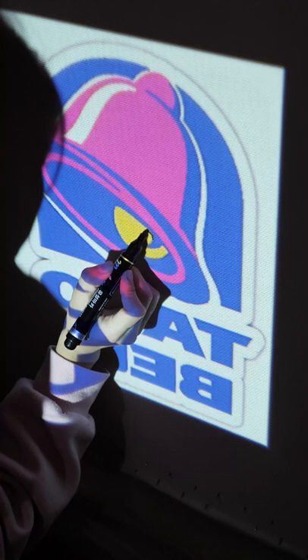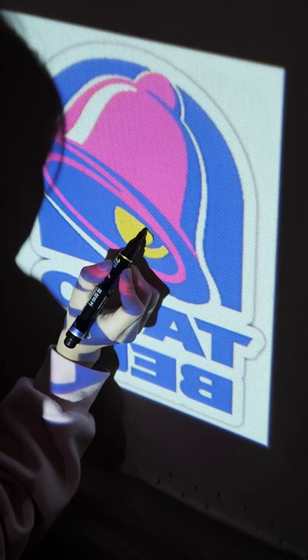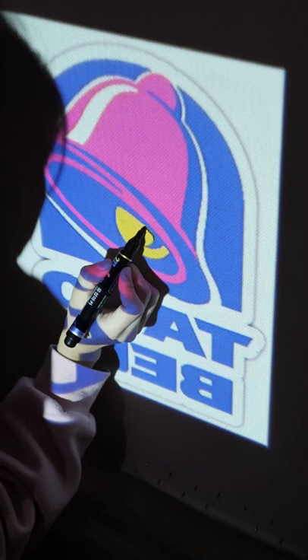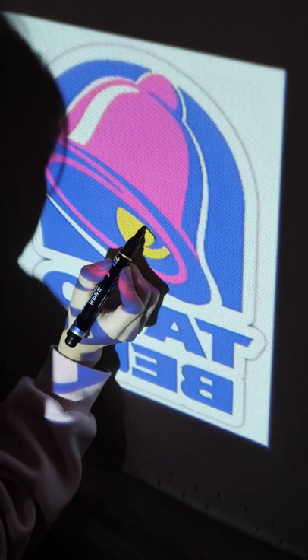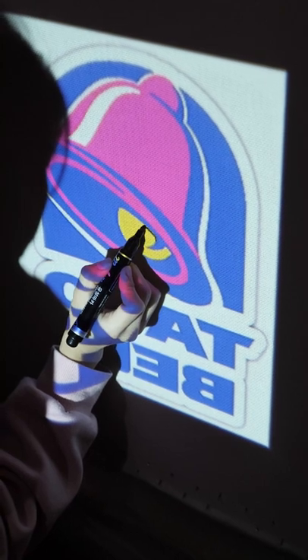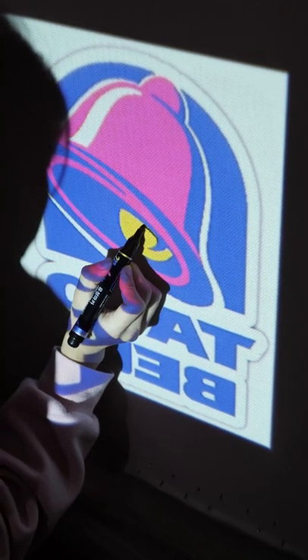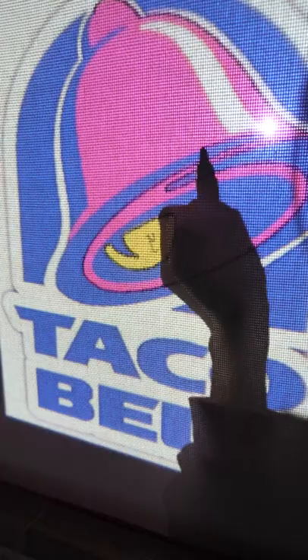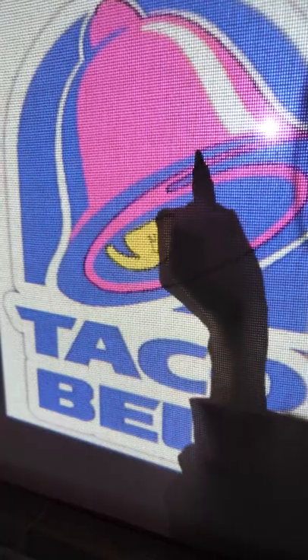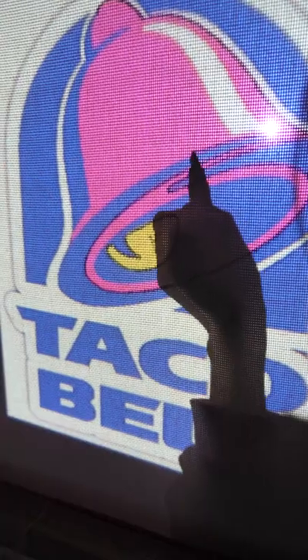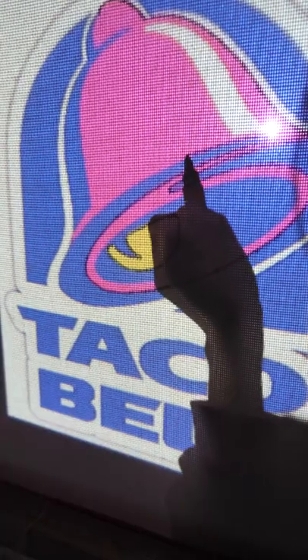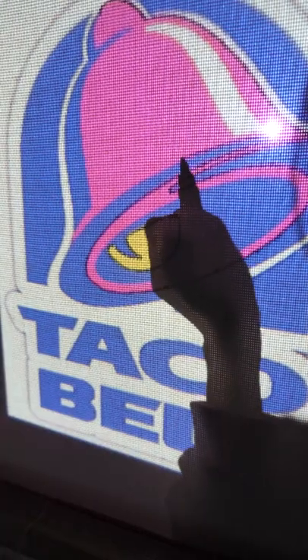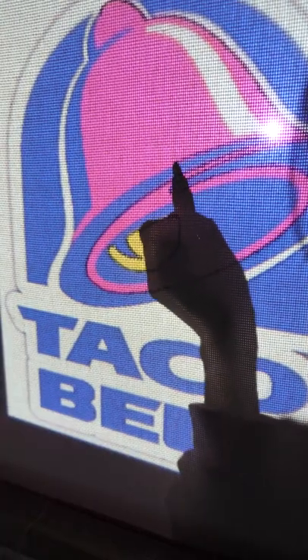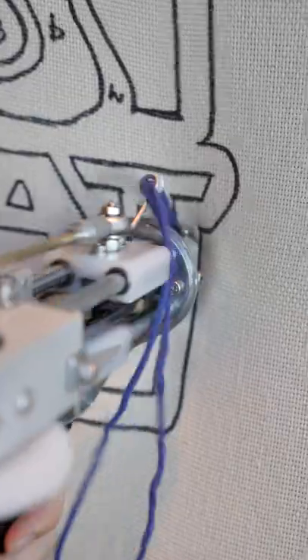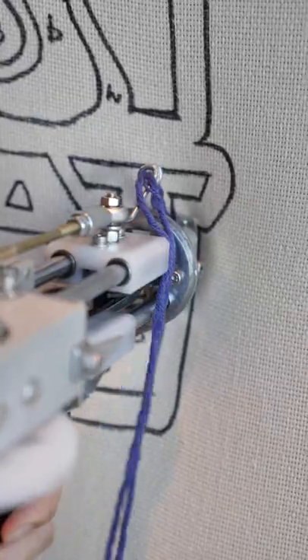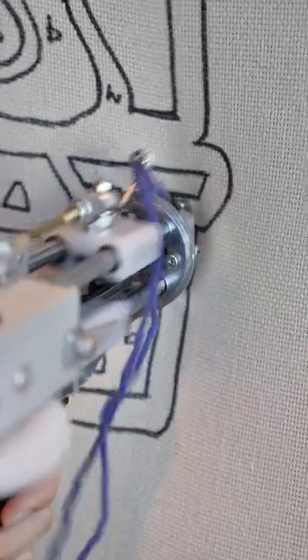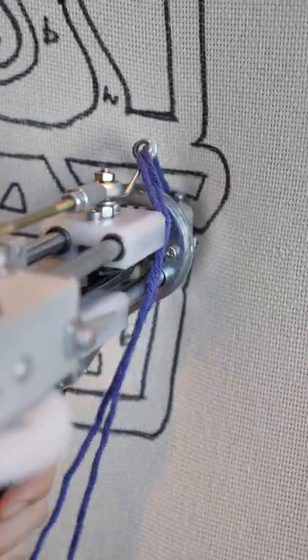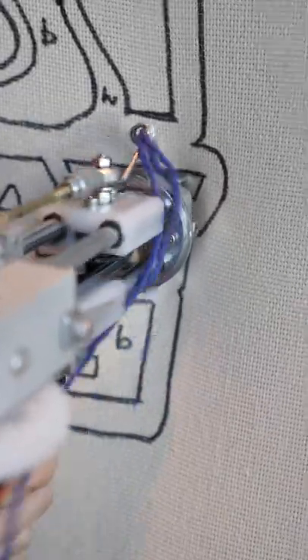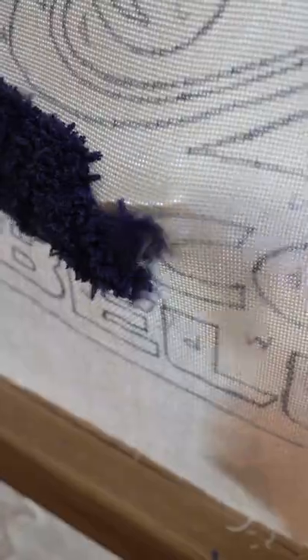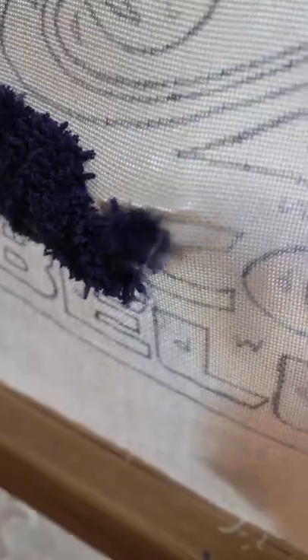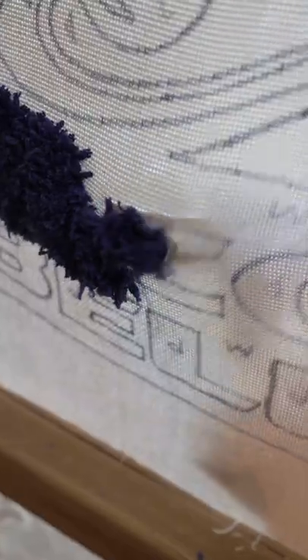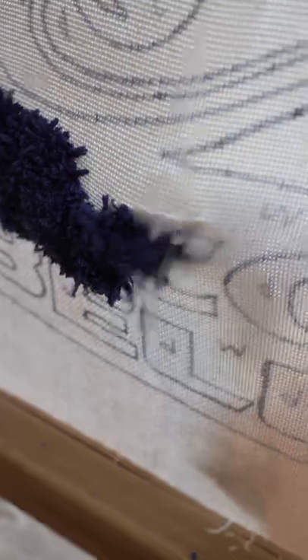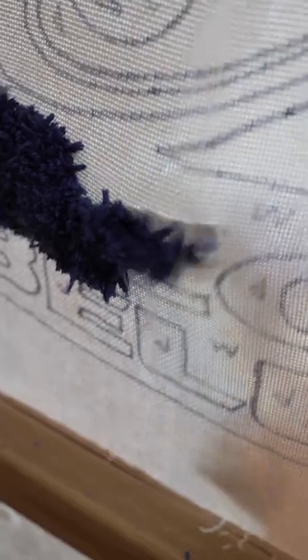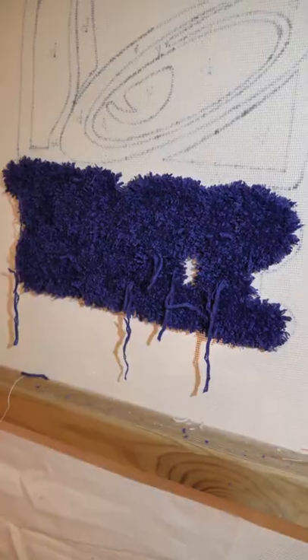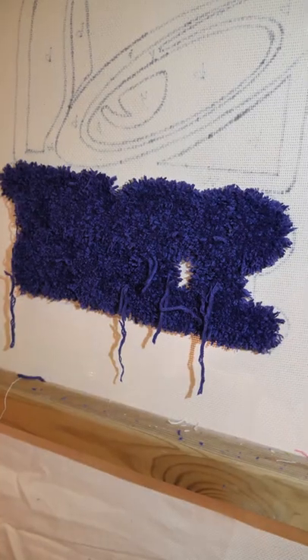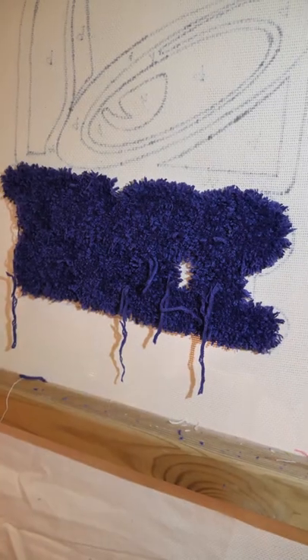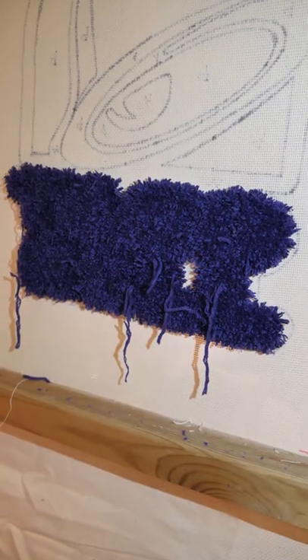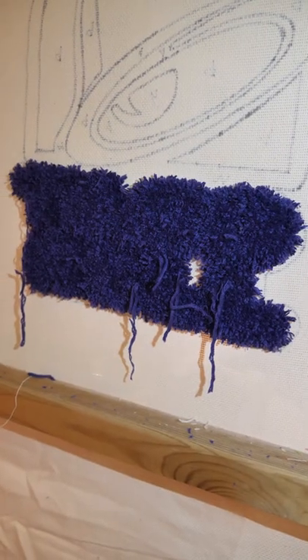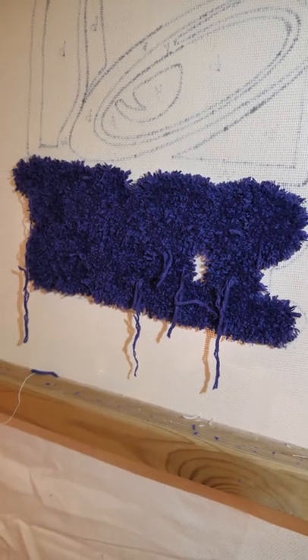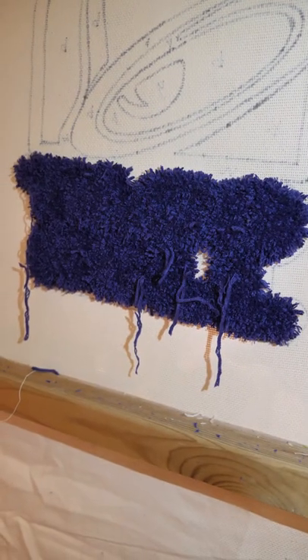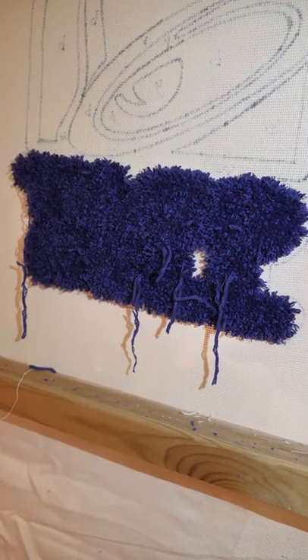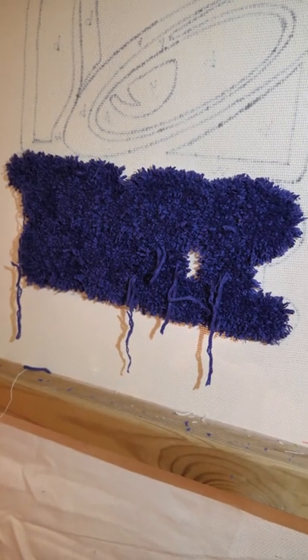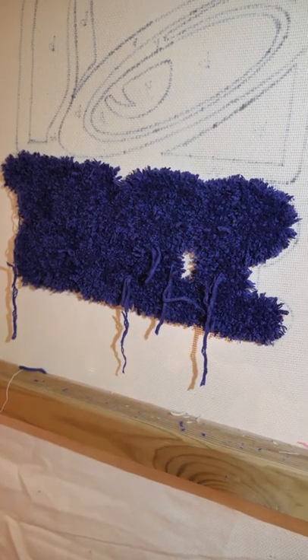I'm gonna make a Taco Bell rug. I trace using a projector and then start with the letters. This is a blob right now, so let's continue with the bell.